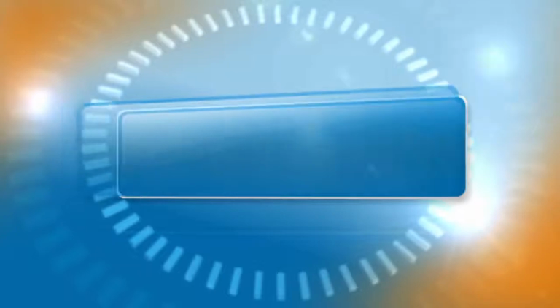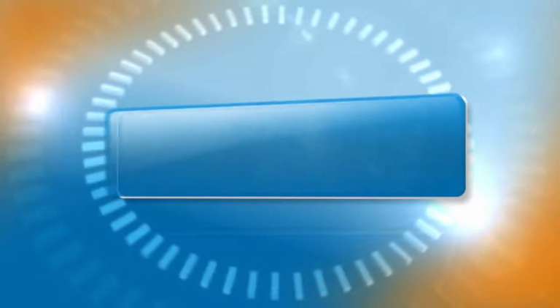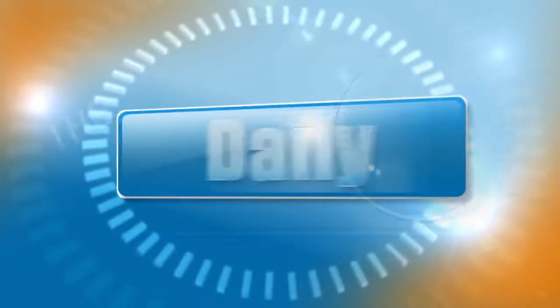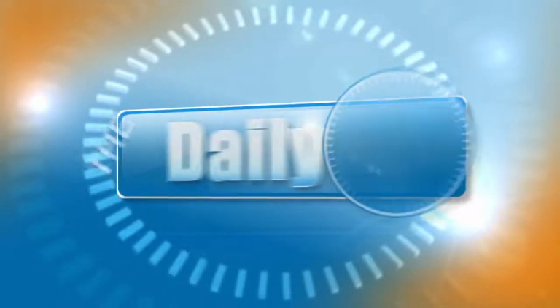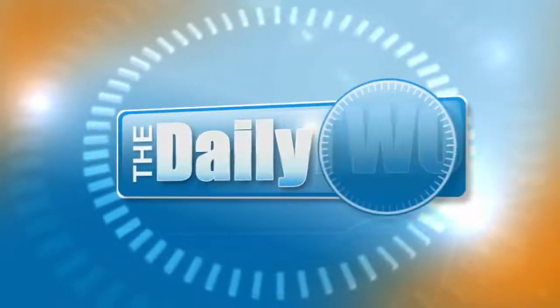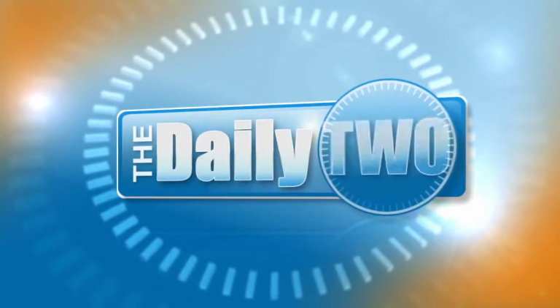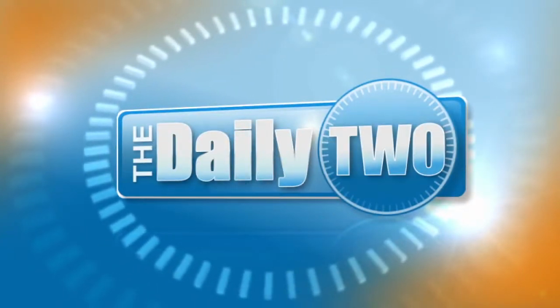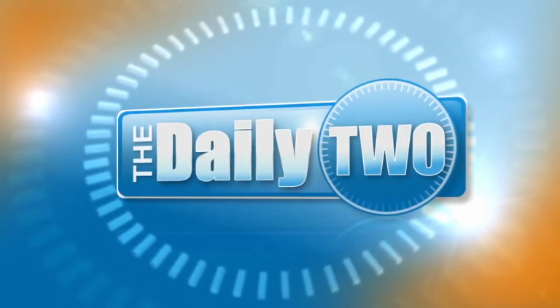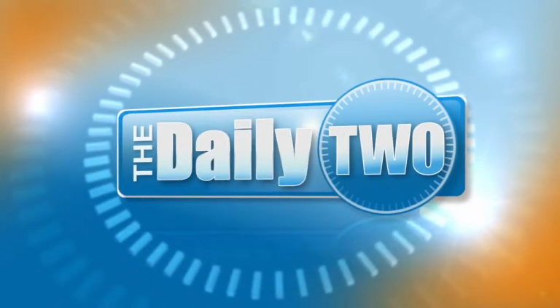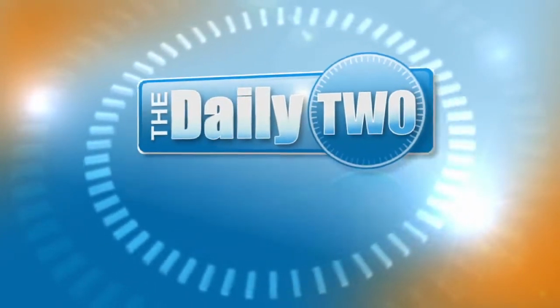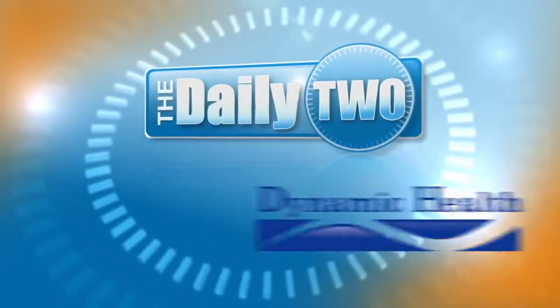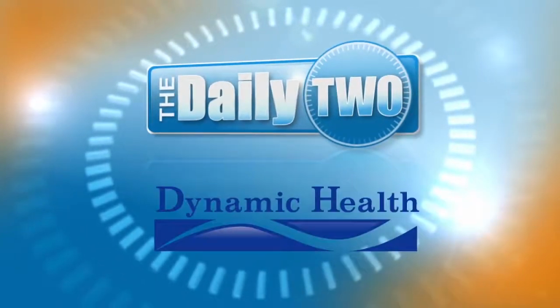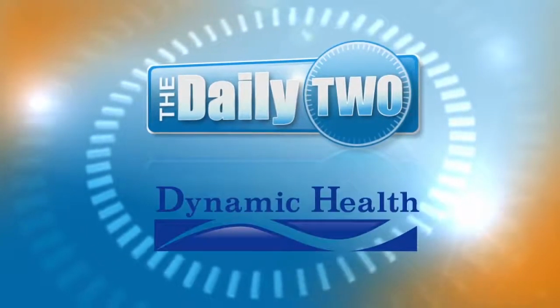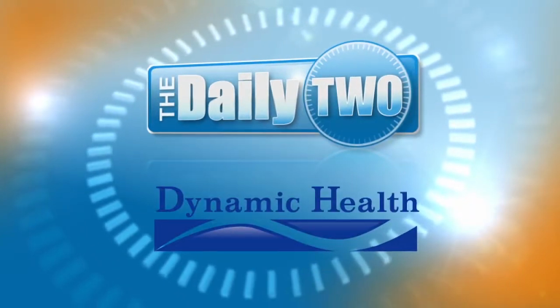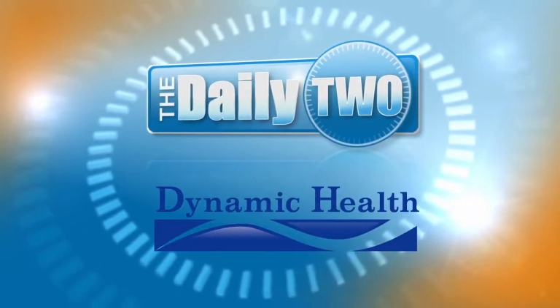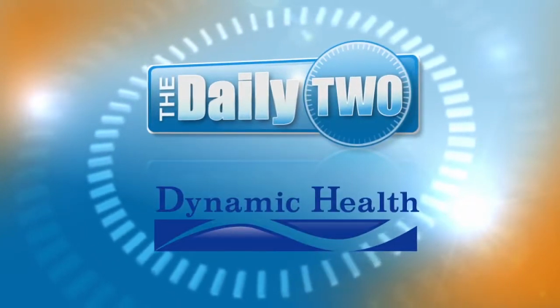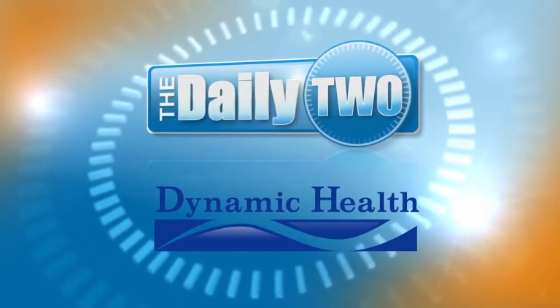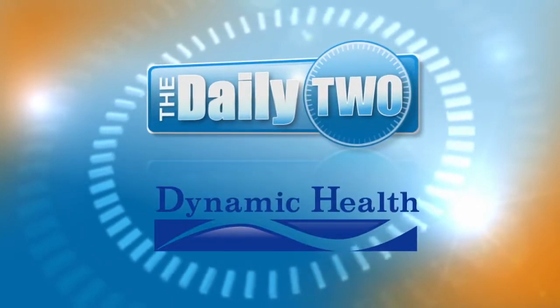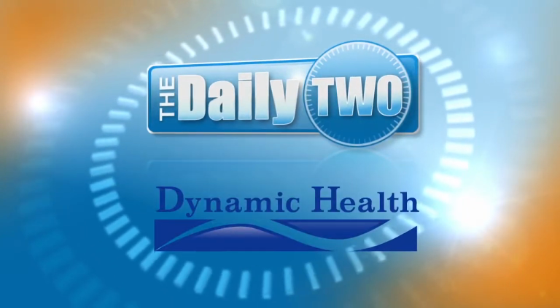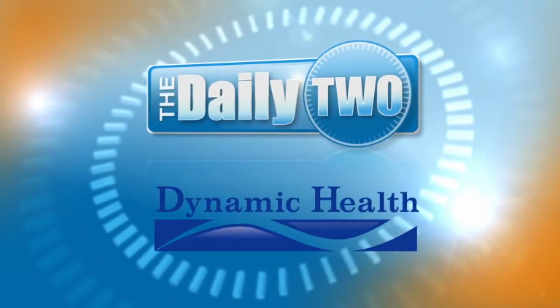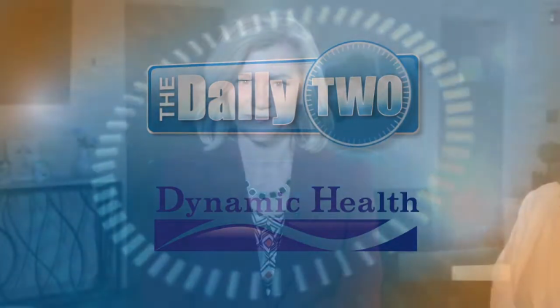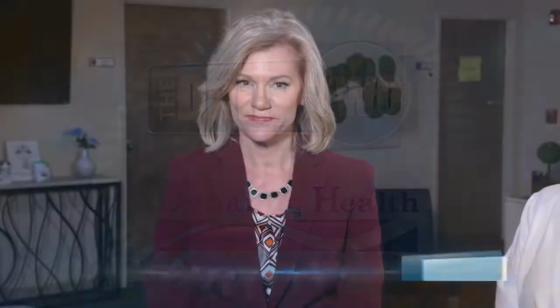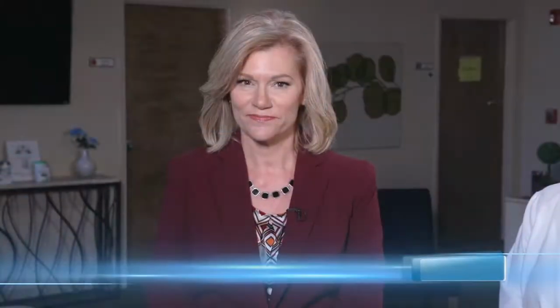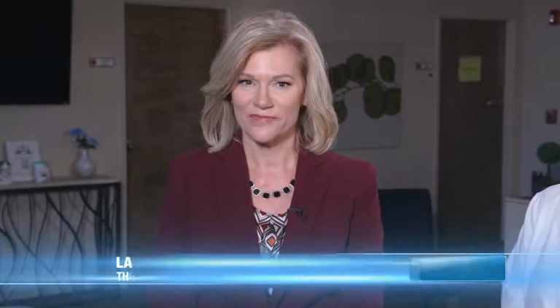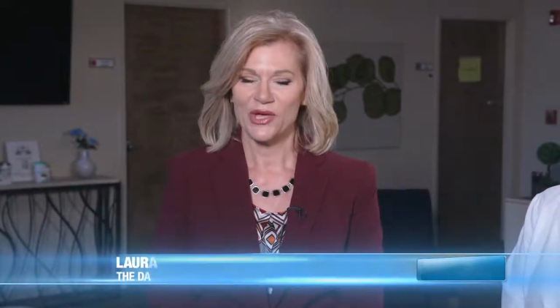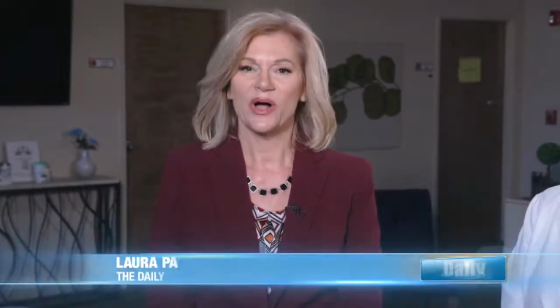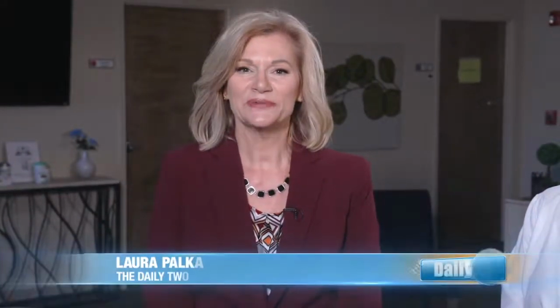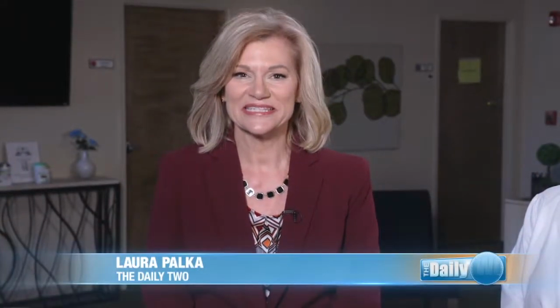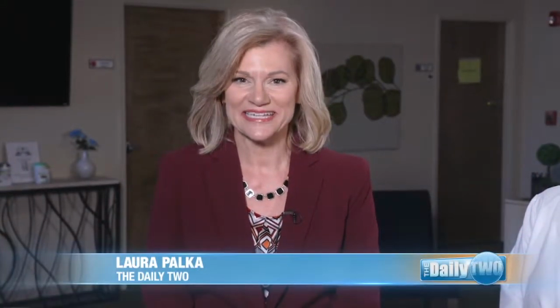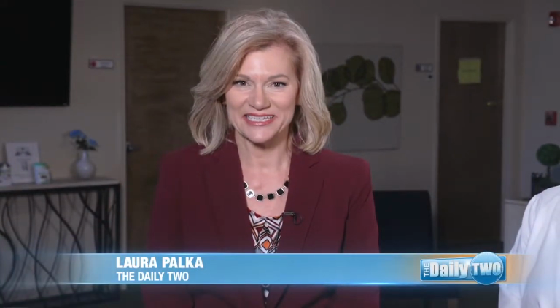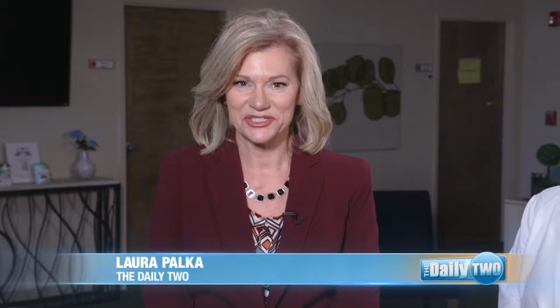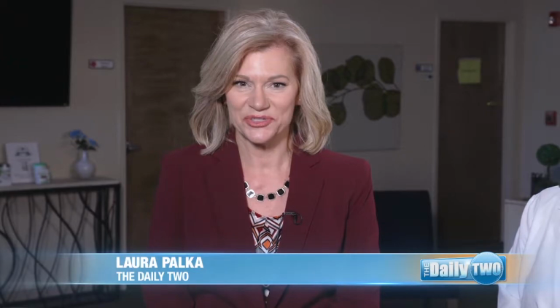The Daily 2 is brought to you by Dynamic Health. Welcome to The Daily 2.